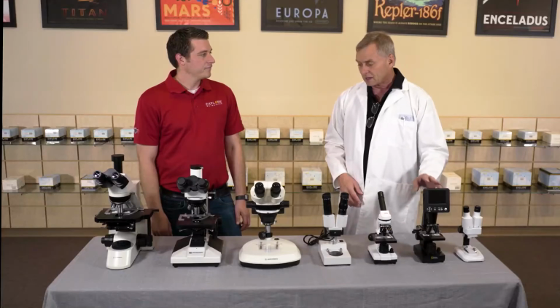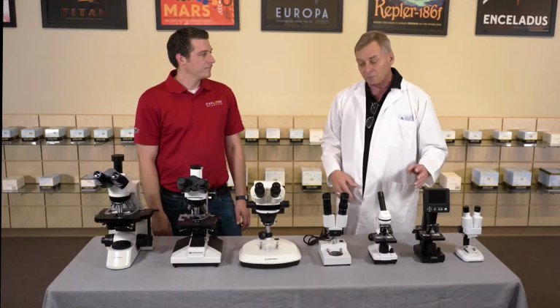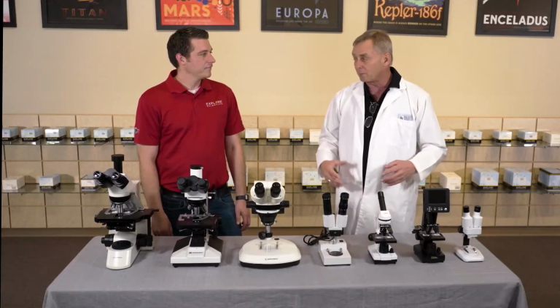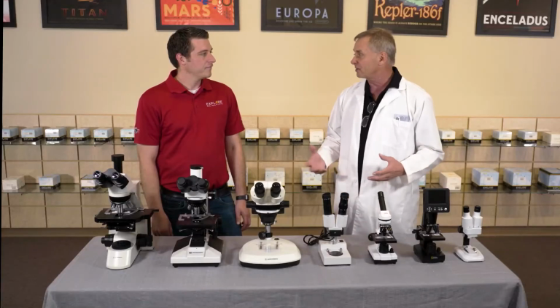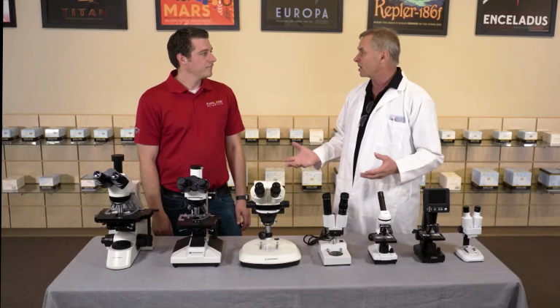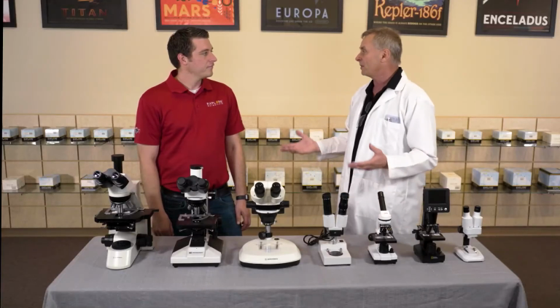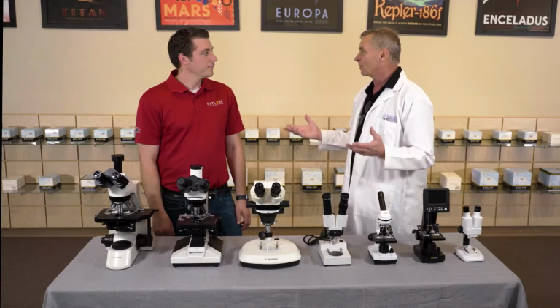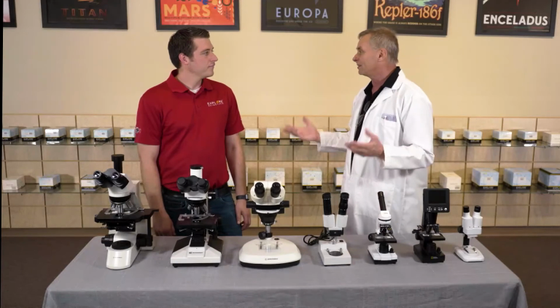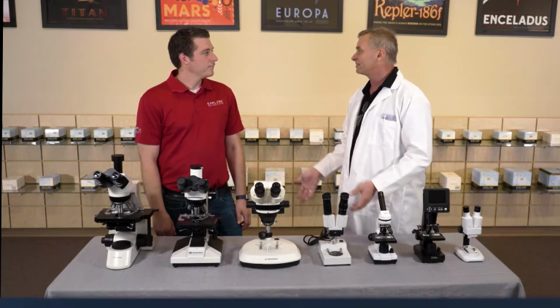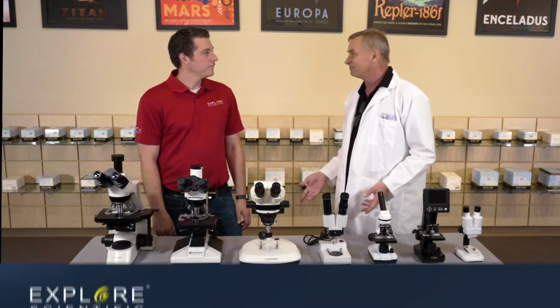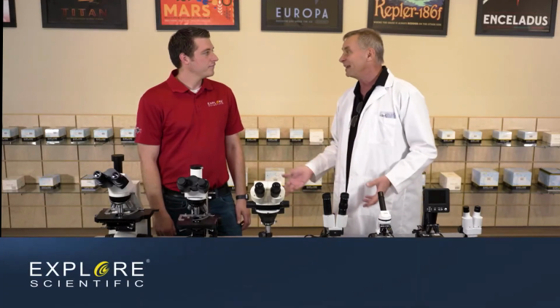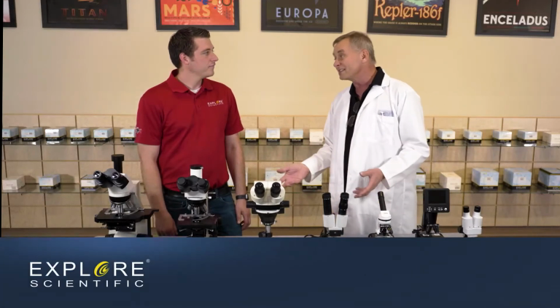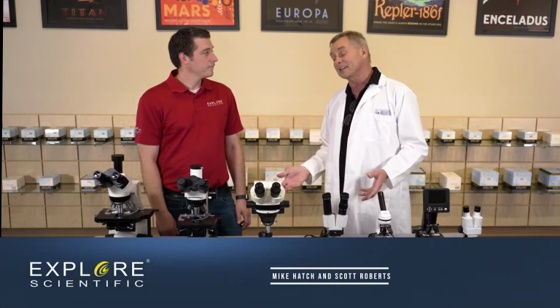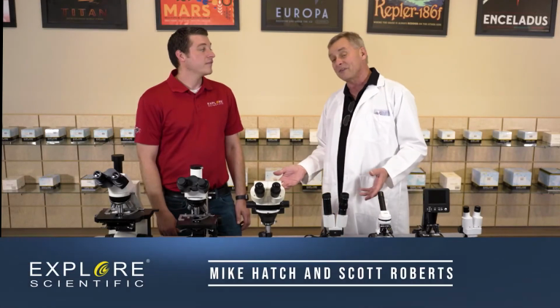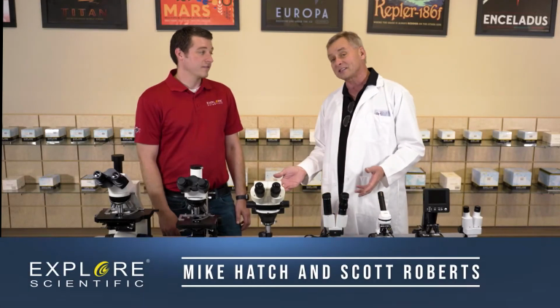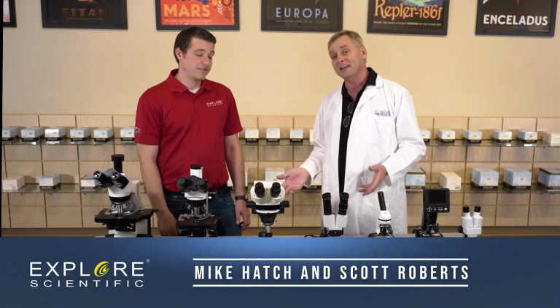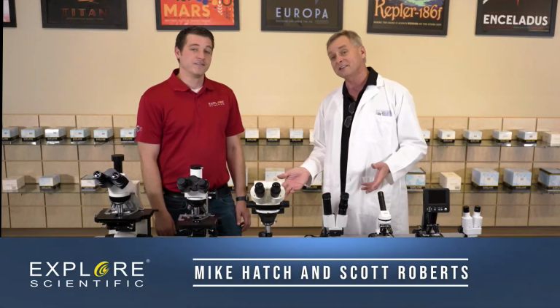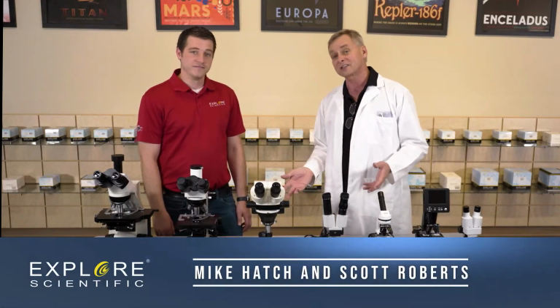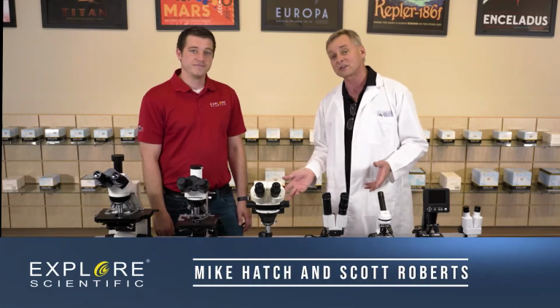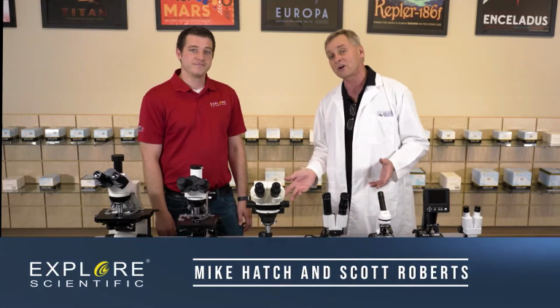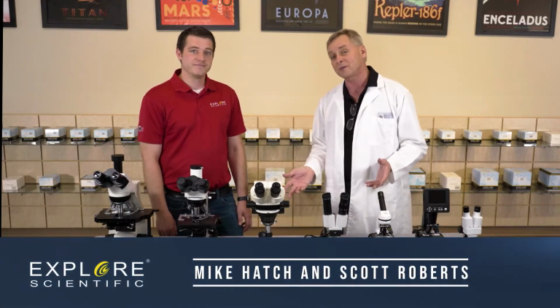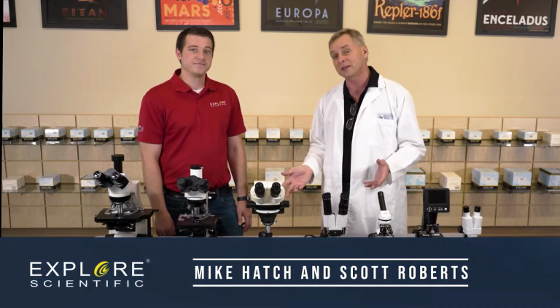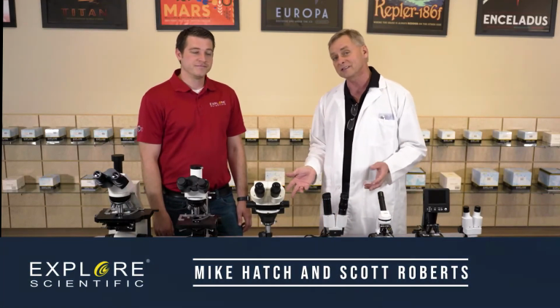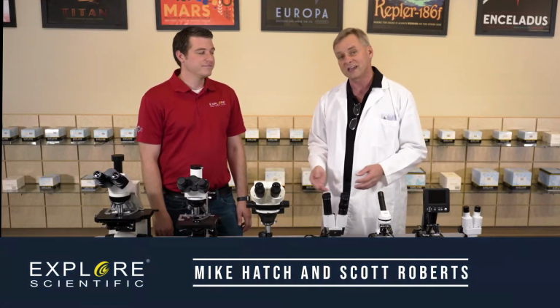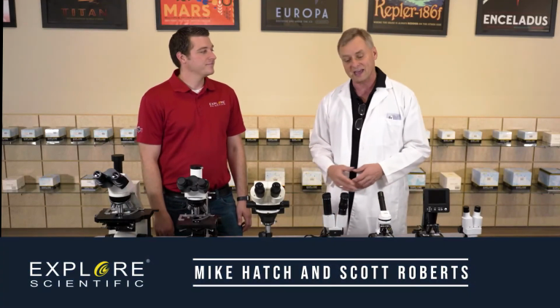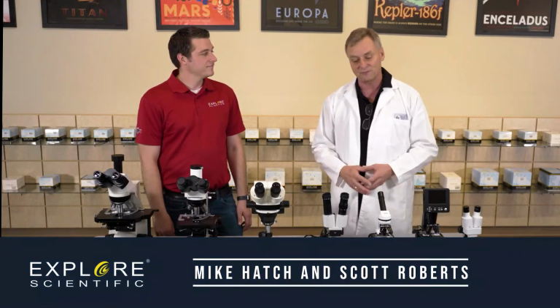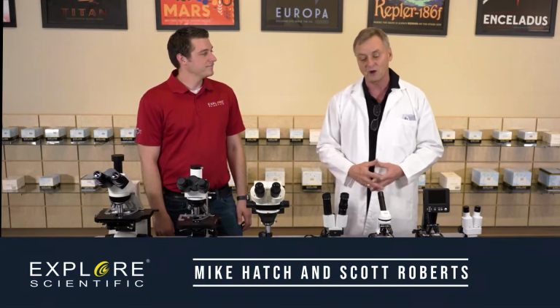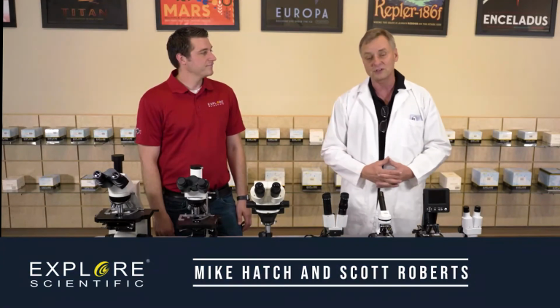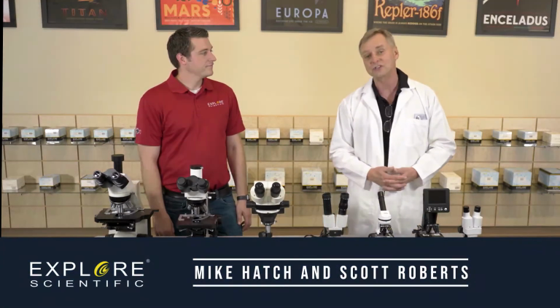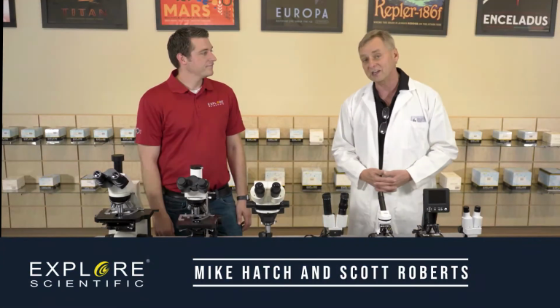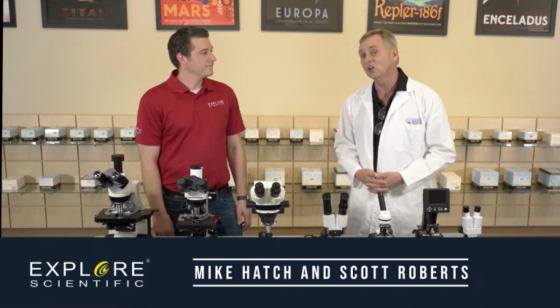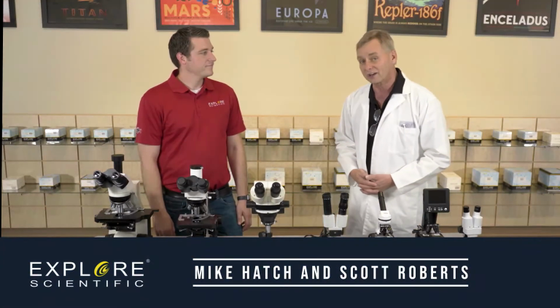The microscopic world is endlessly fascinating, just like astronomy is, and we hope that you take a look.